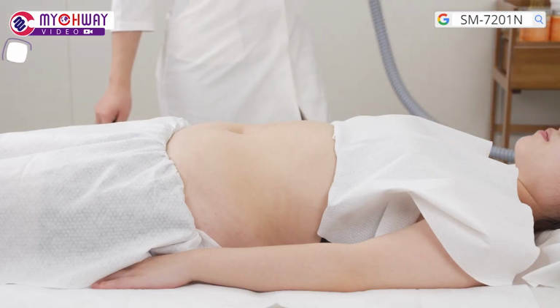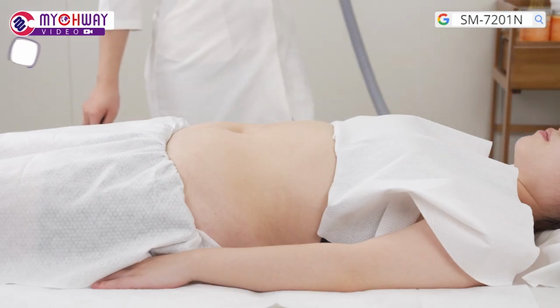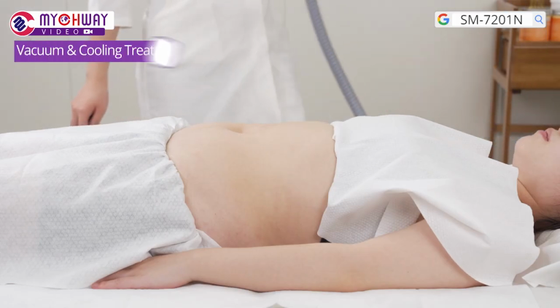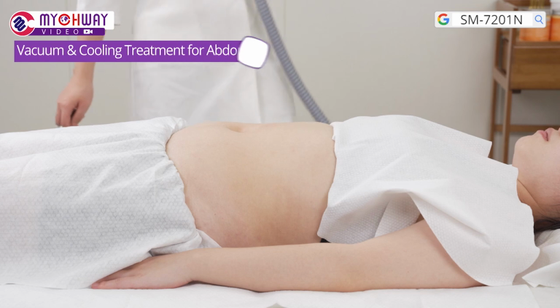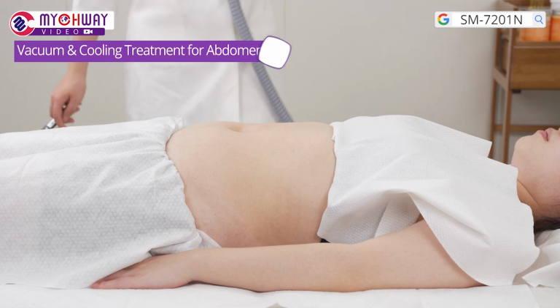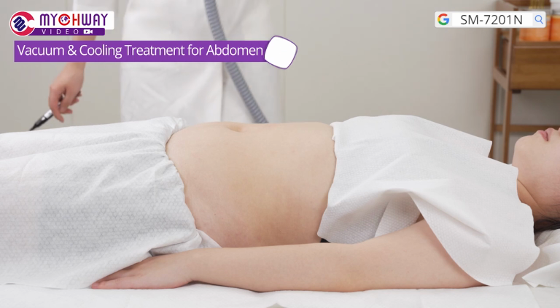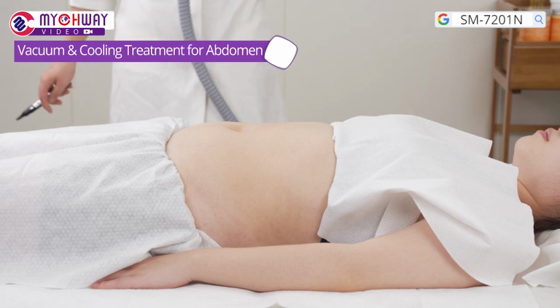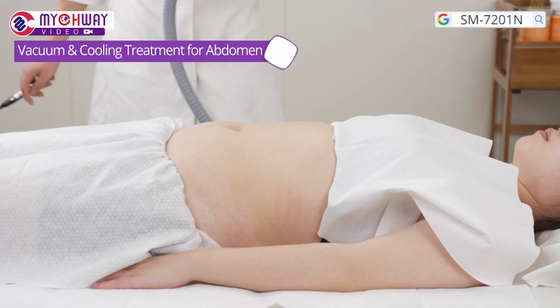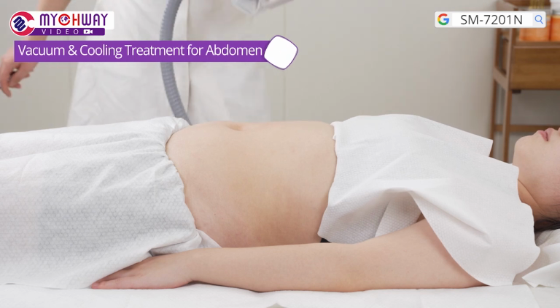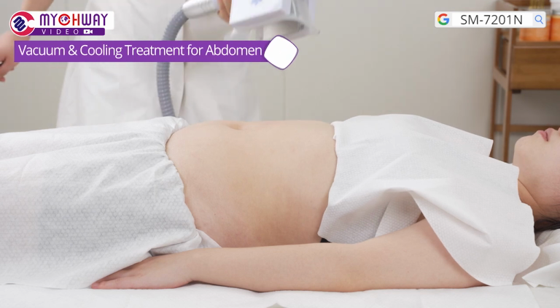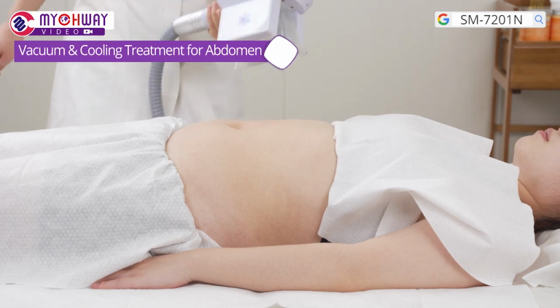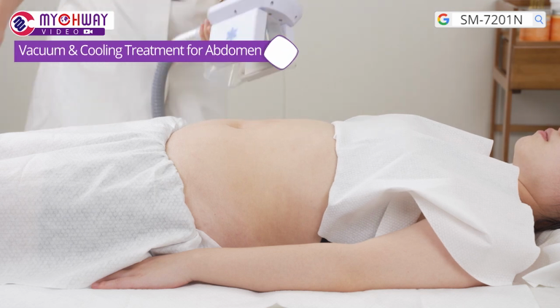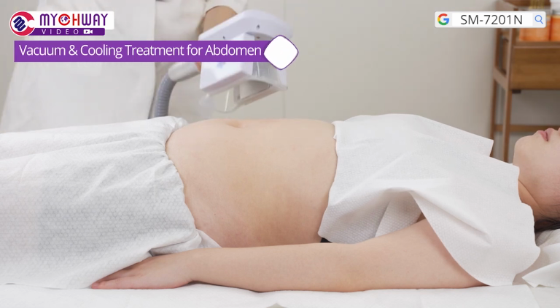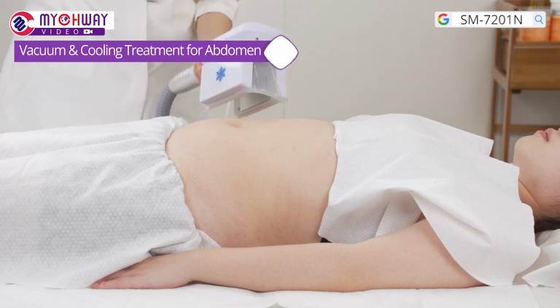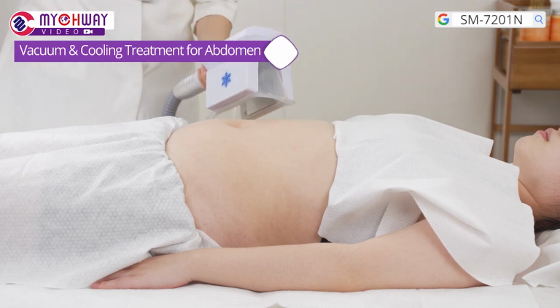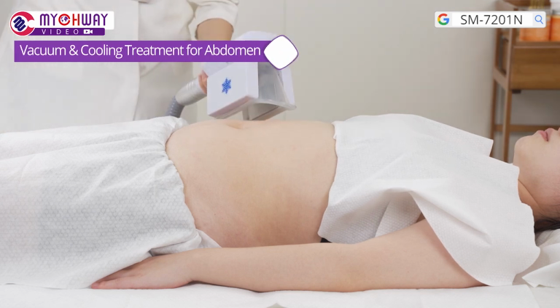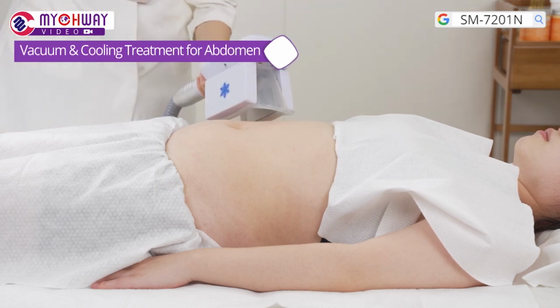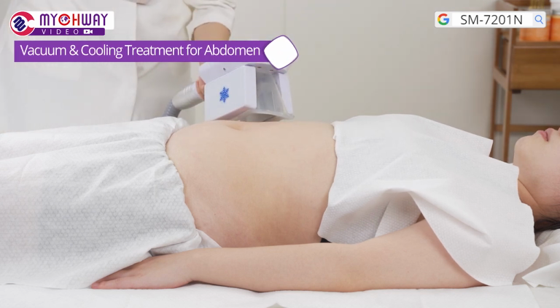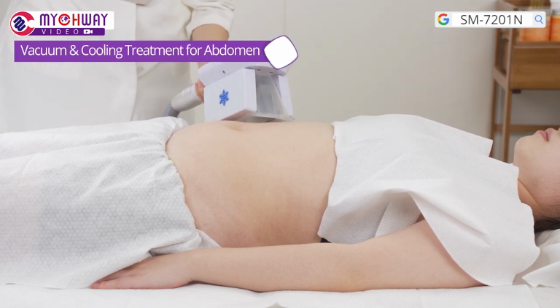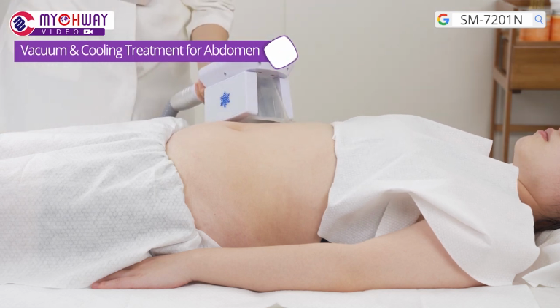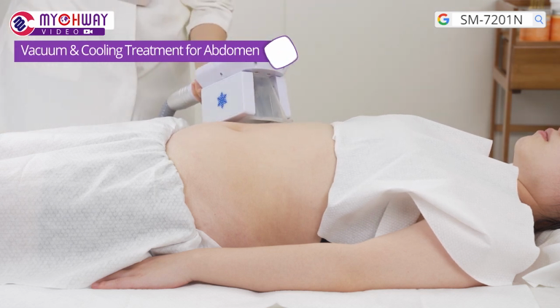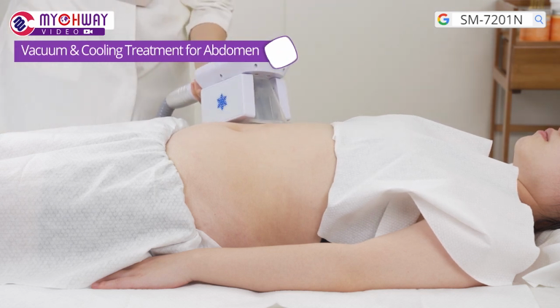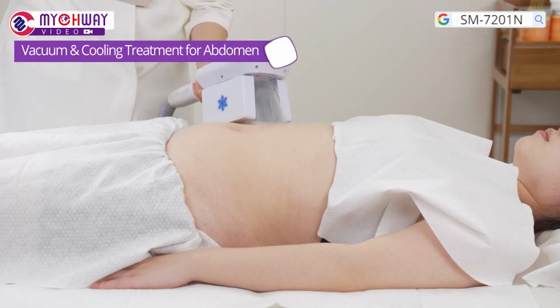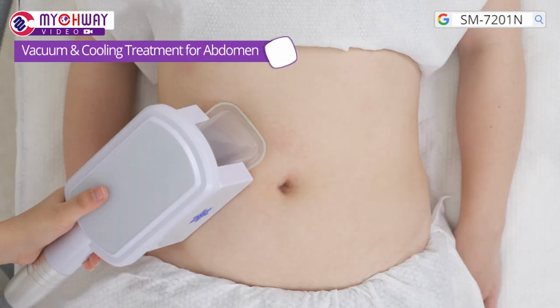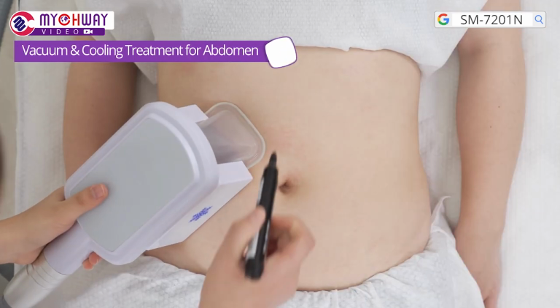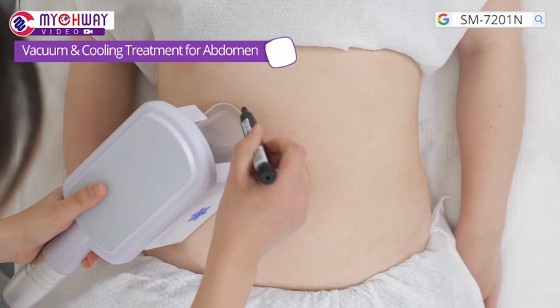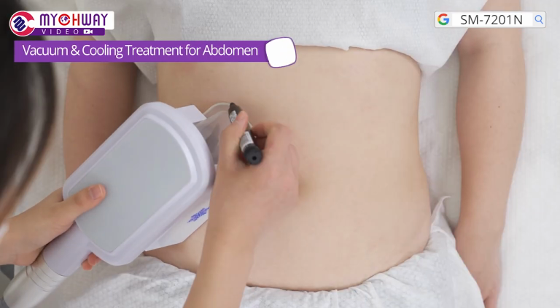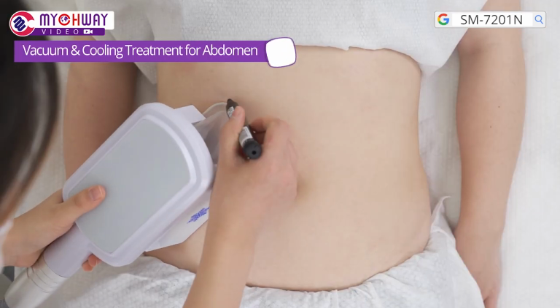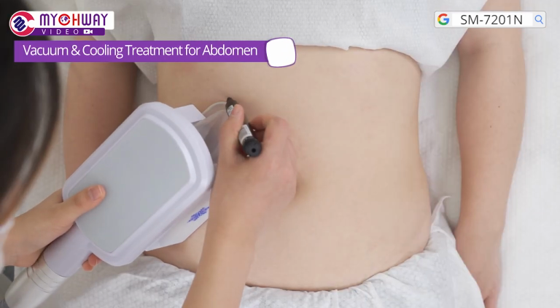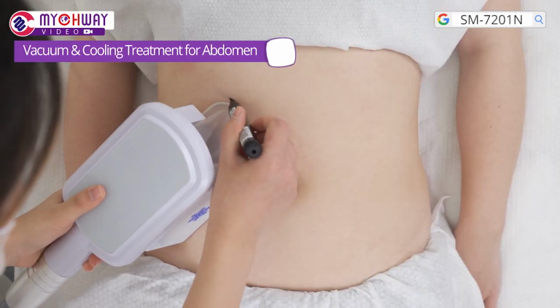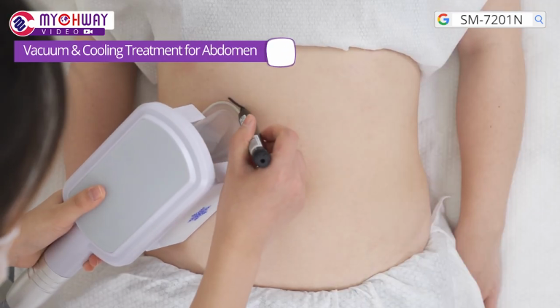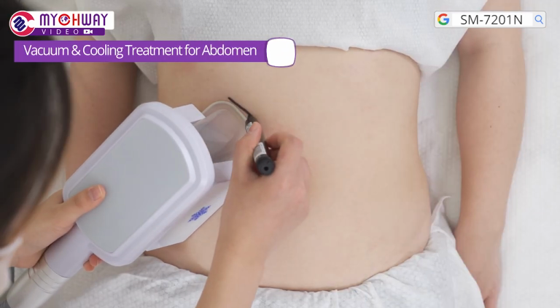Vacuum and cooling treatment for the abdomen. This procedure freezes fat cells and helps remove fat.